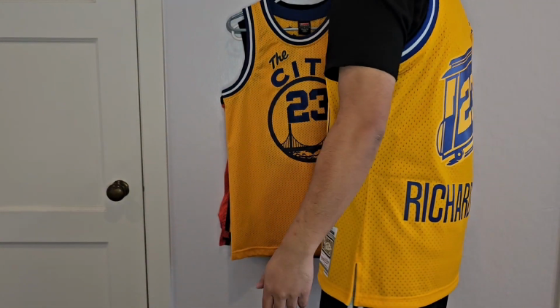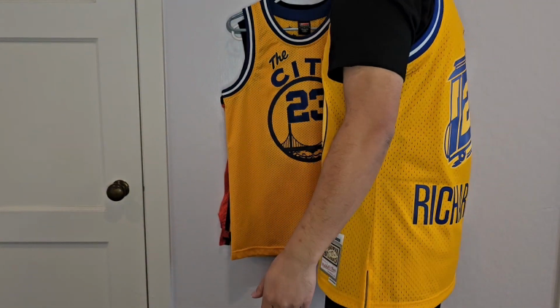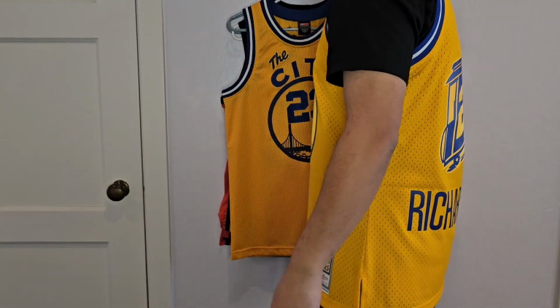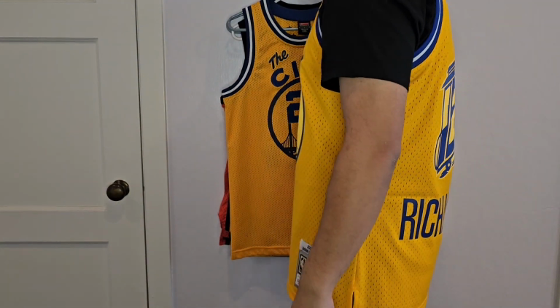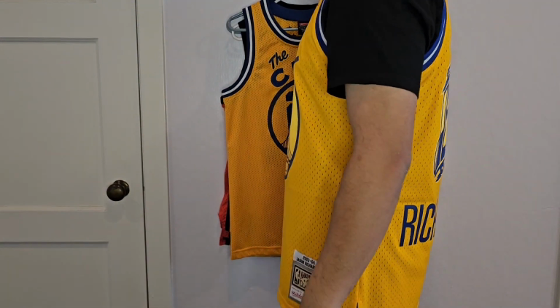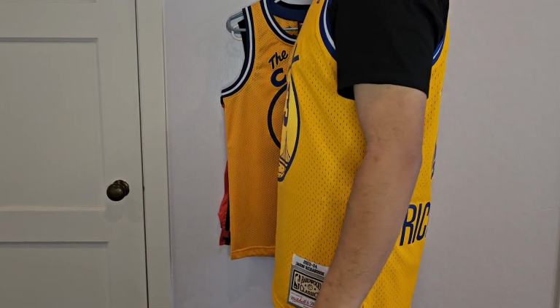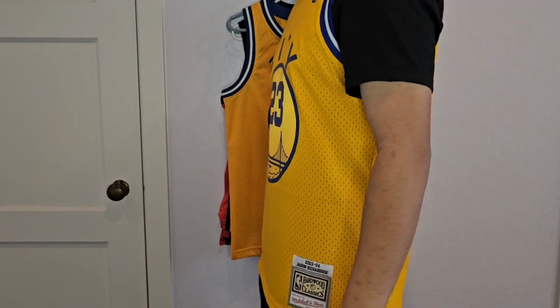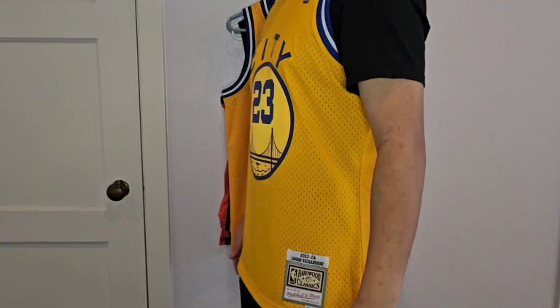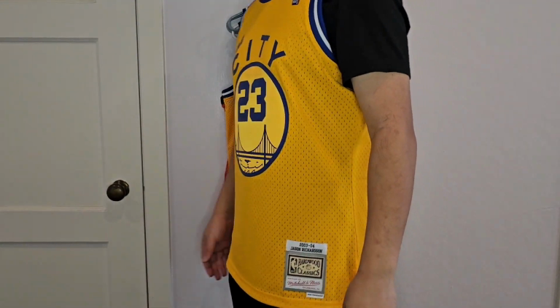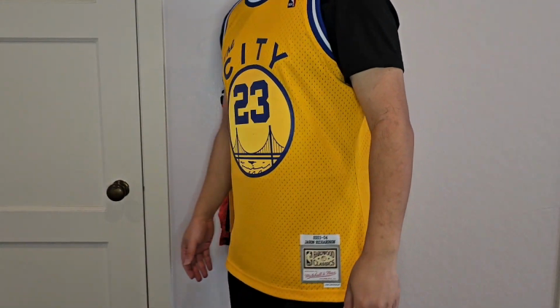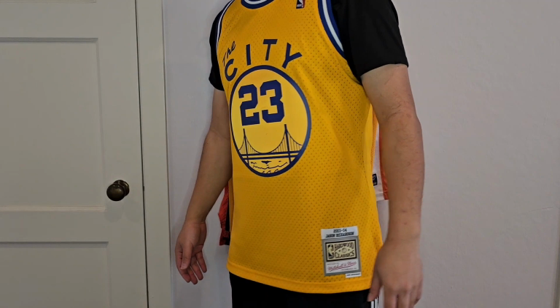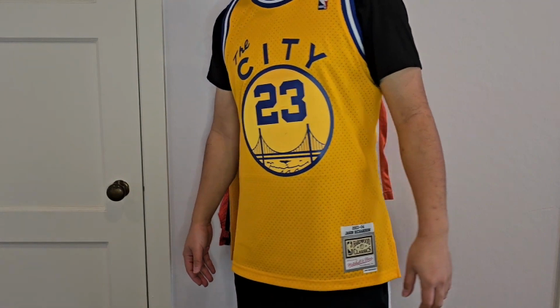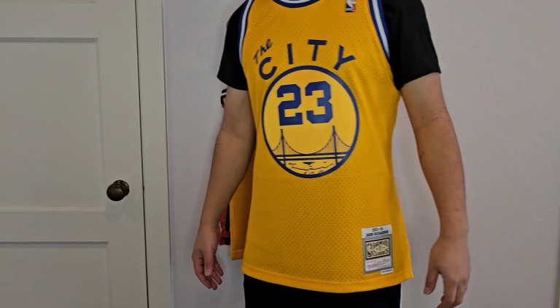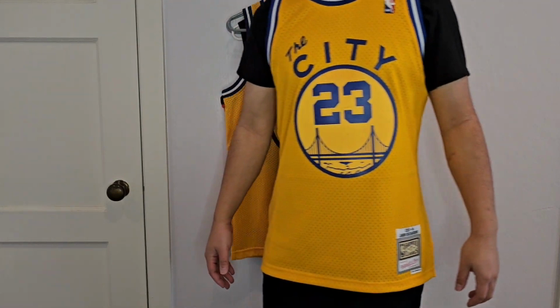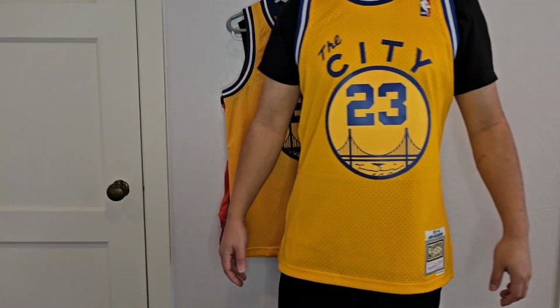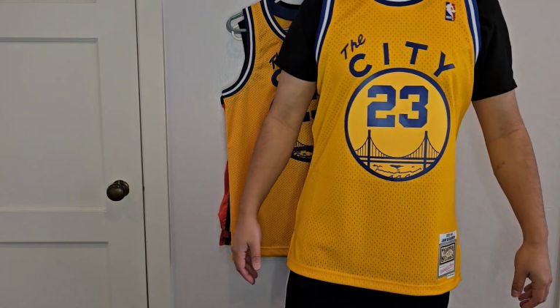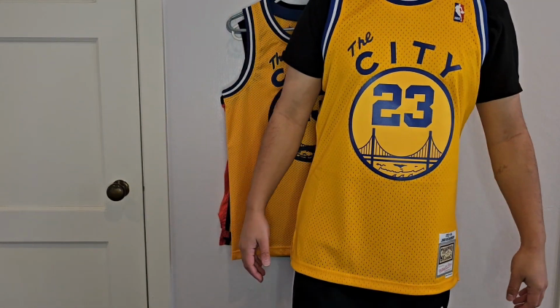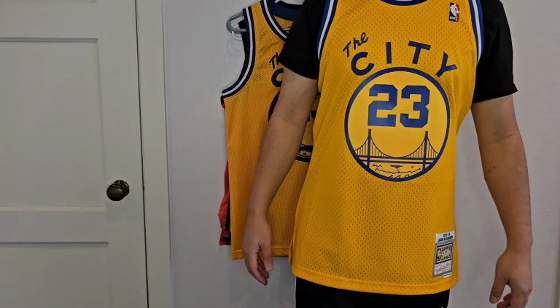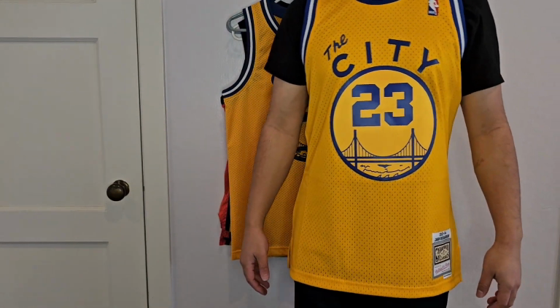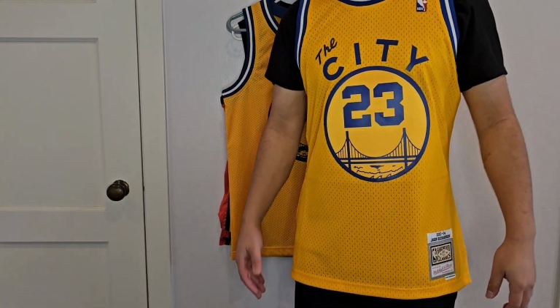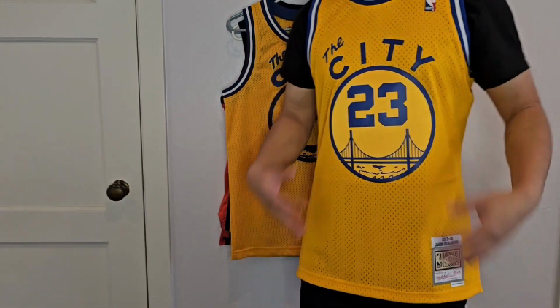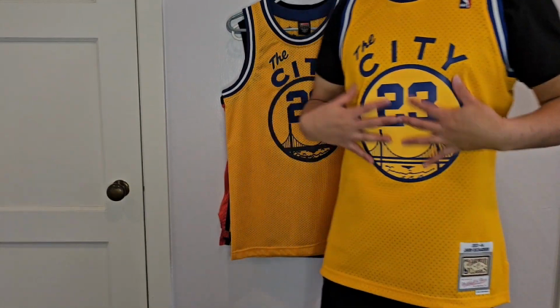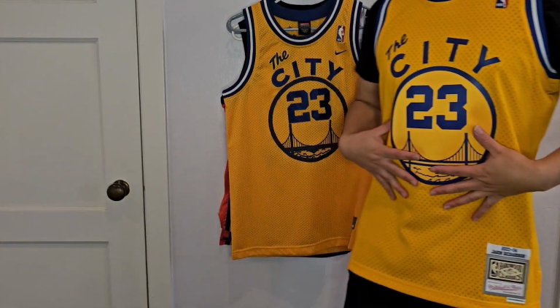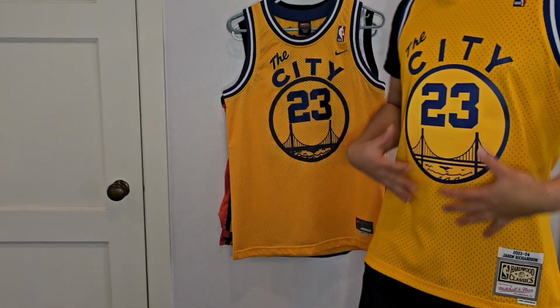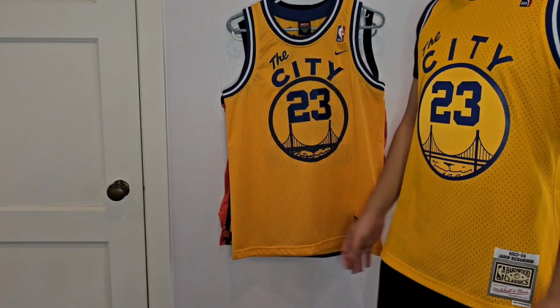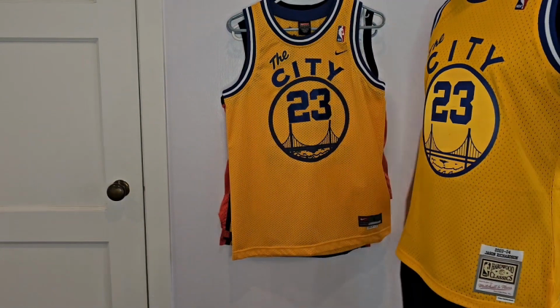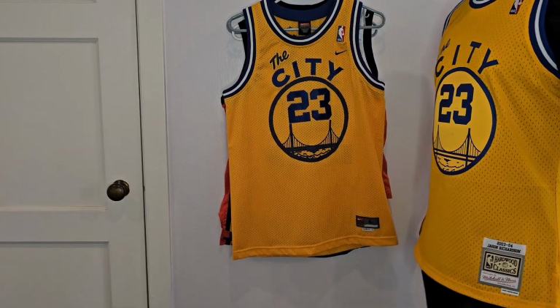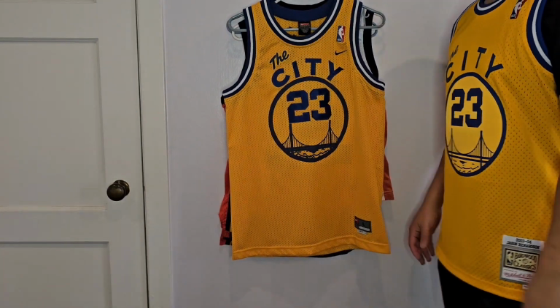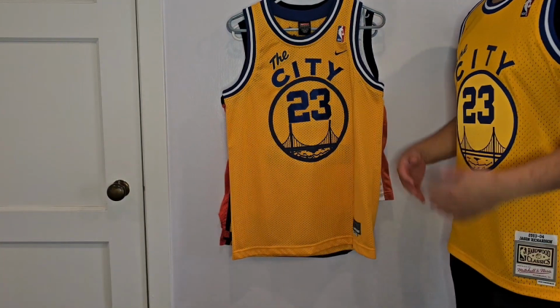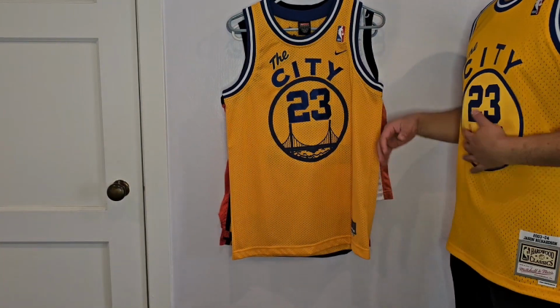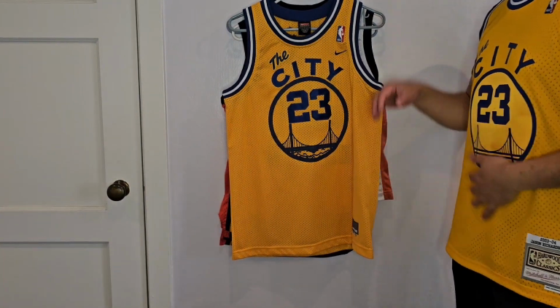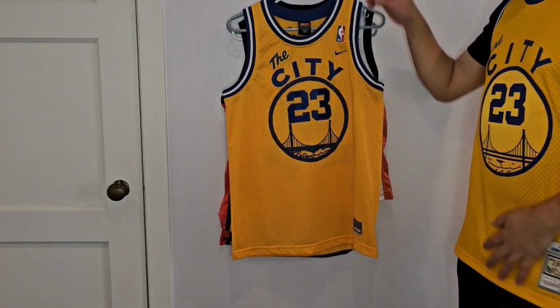I would say that these Mitchell & Ness swingmans fit true to size — definitely maybe a little bit tighter than the Nike swingman jersey. This is the jersey I just unboxed.